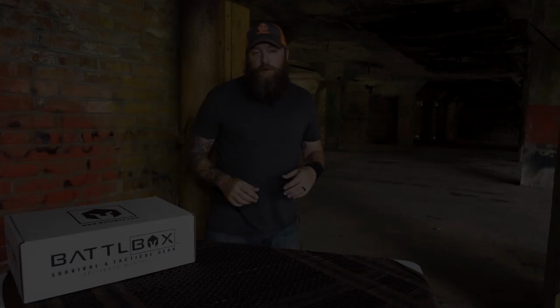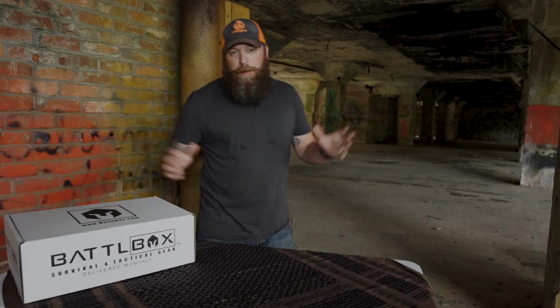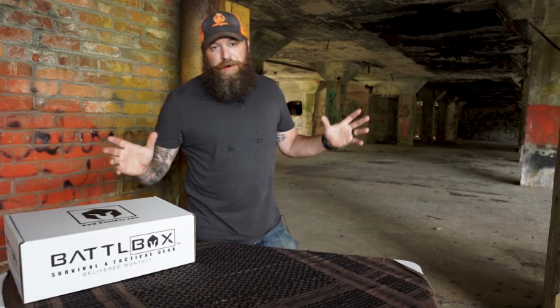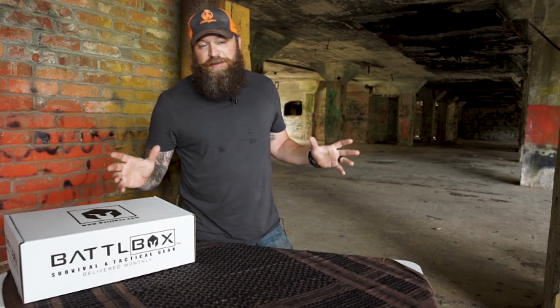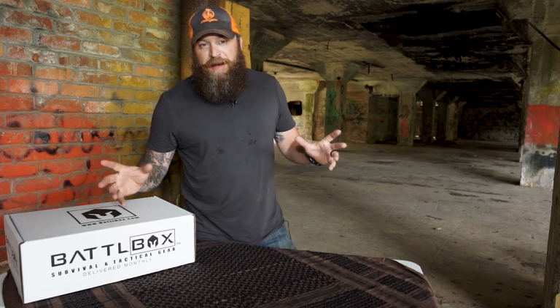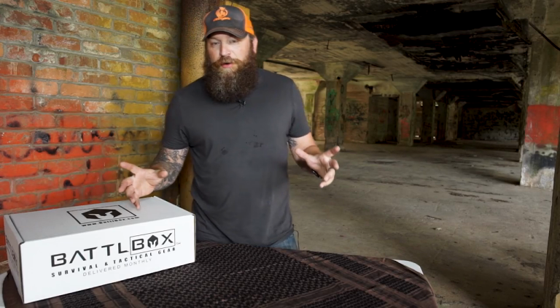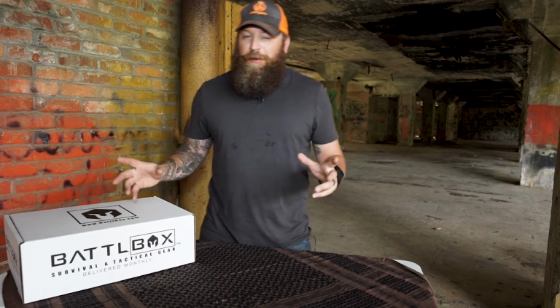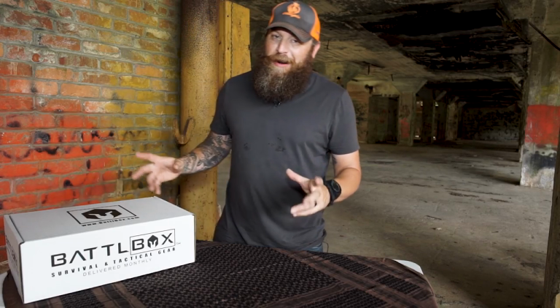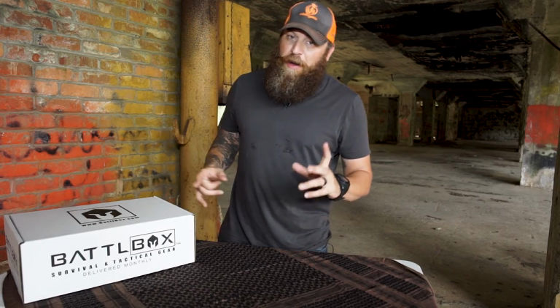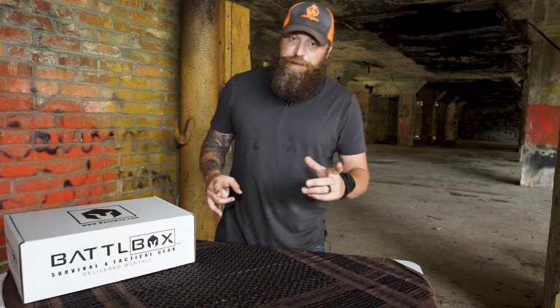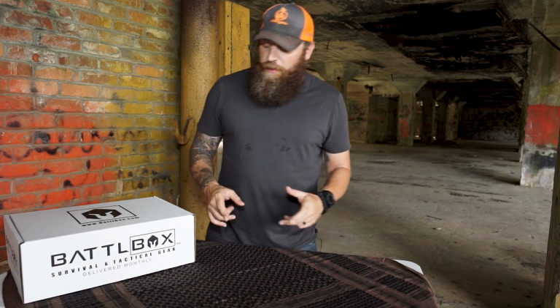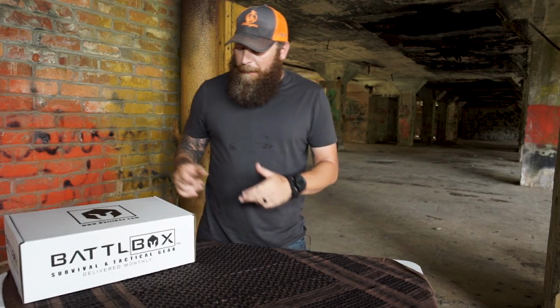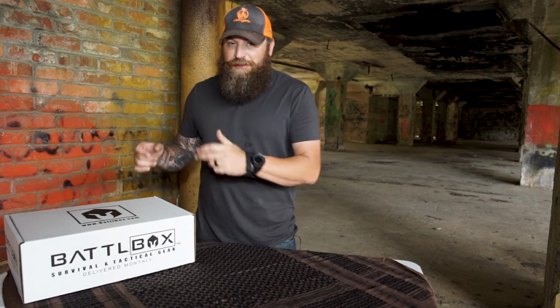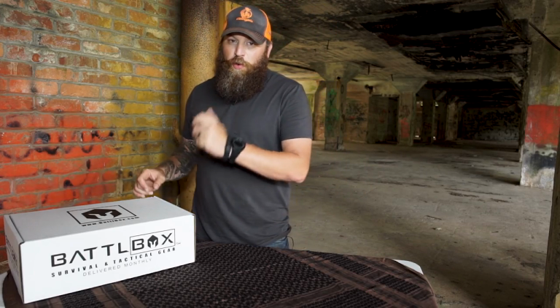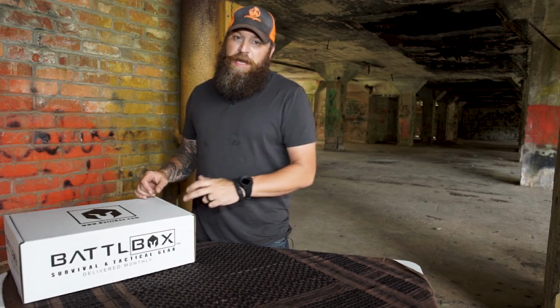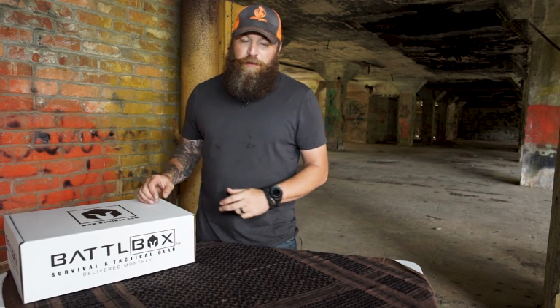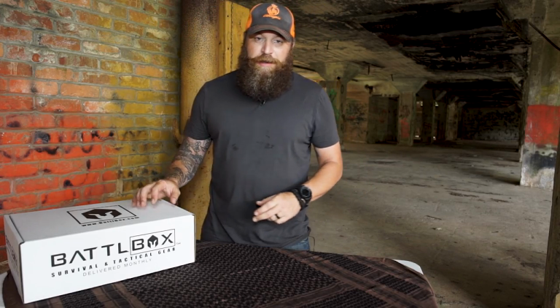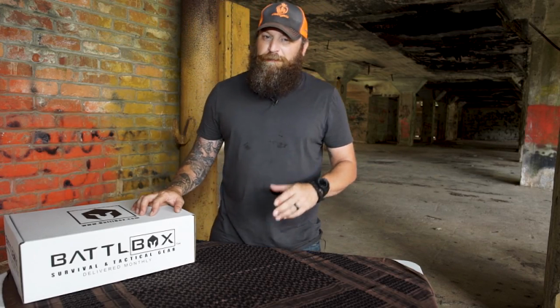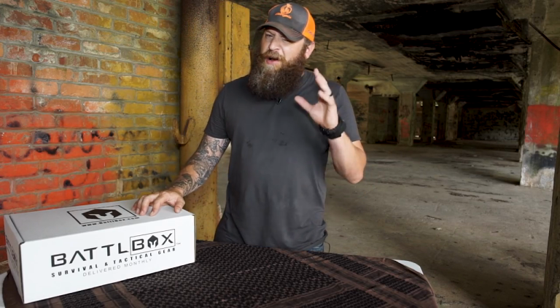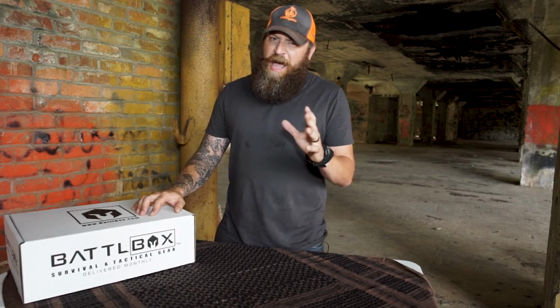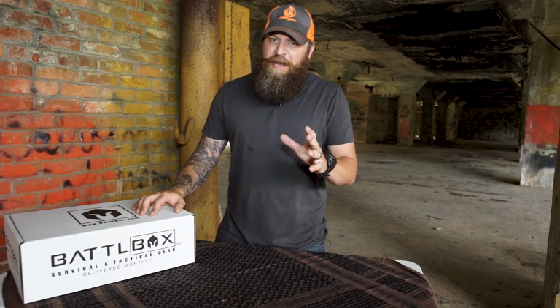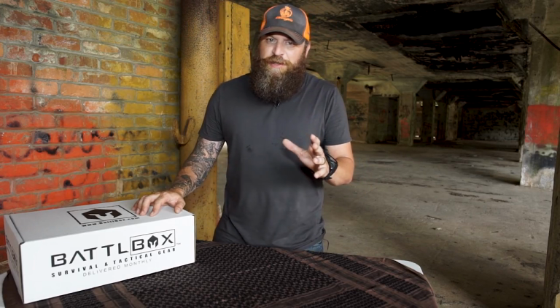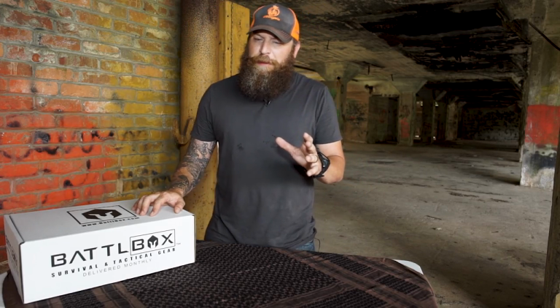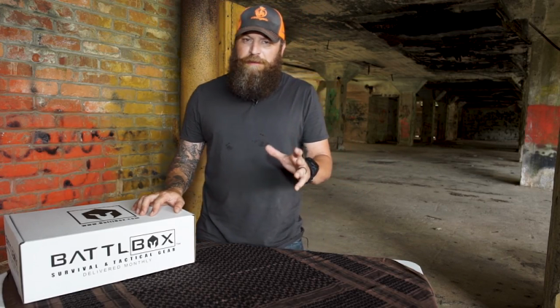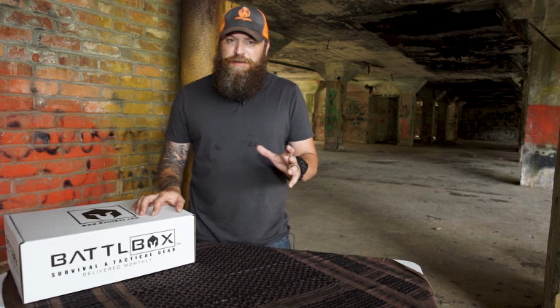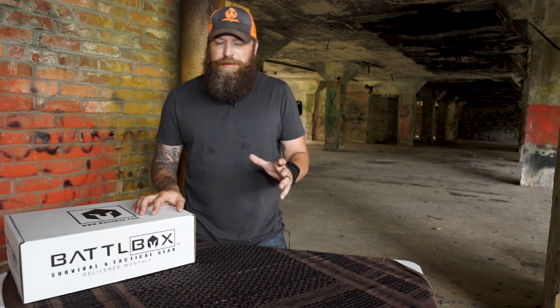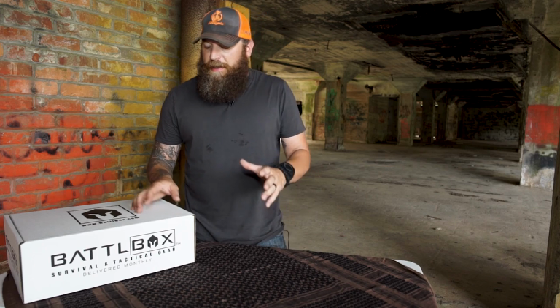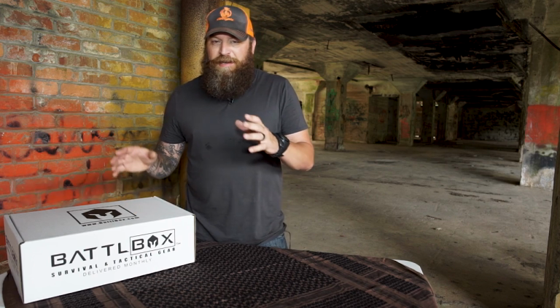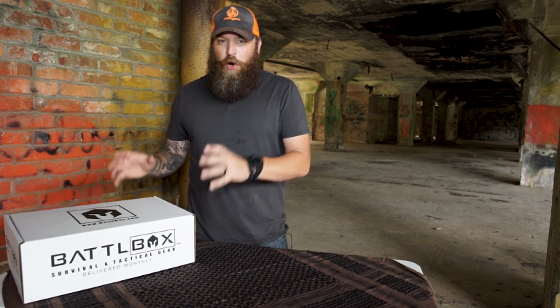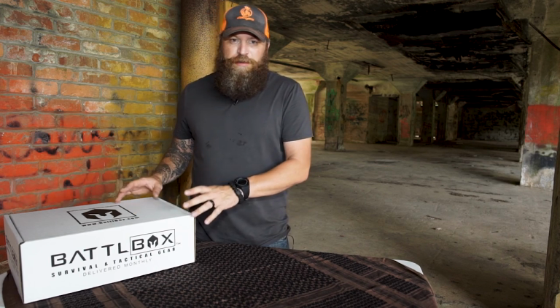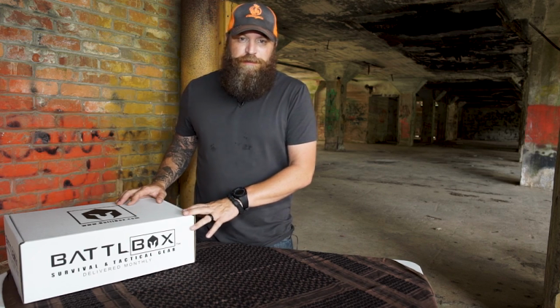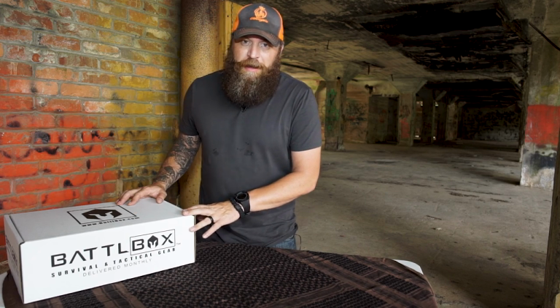What's up Internet? It's time for another battle box review. I got Mission 28 right here — very highly anticipated mission. It is urban survival.